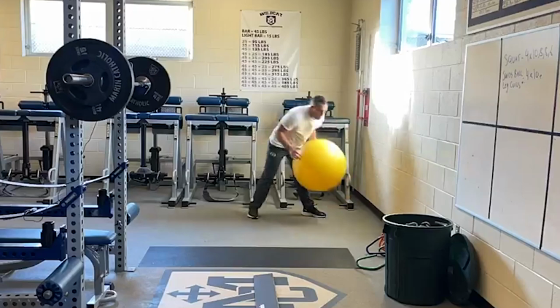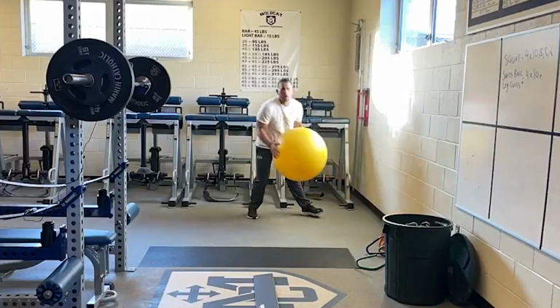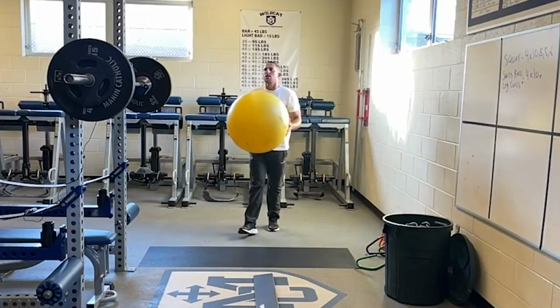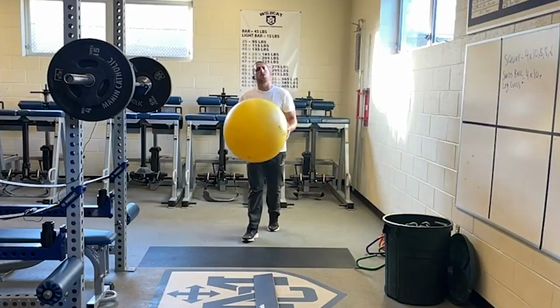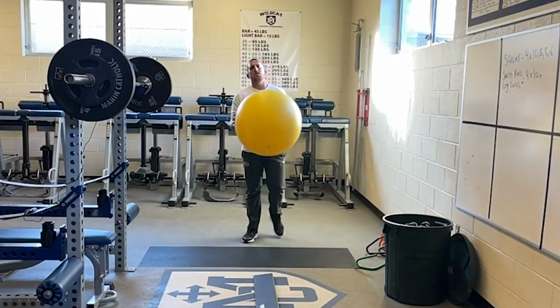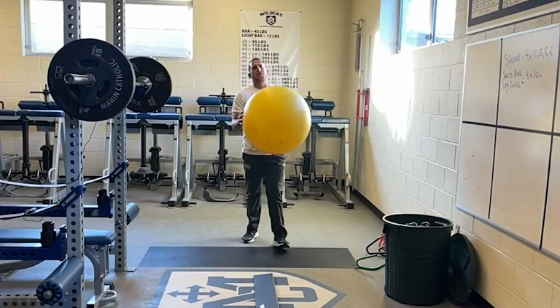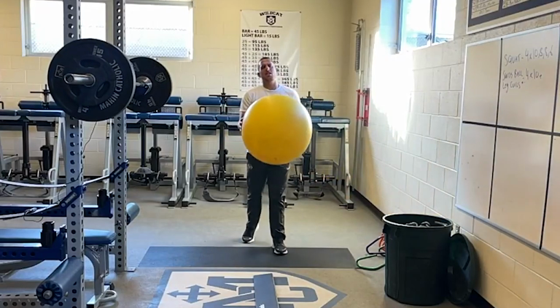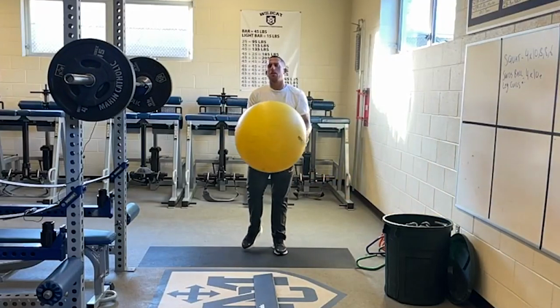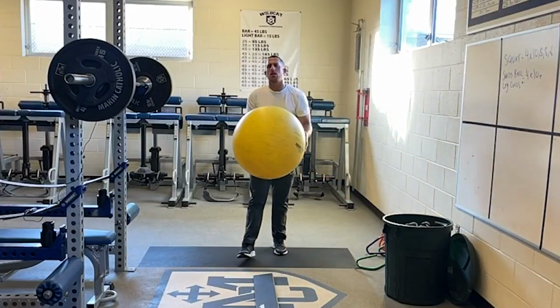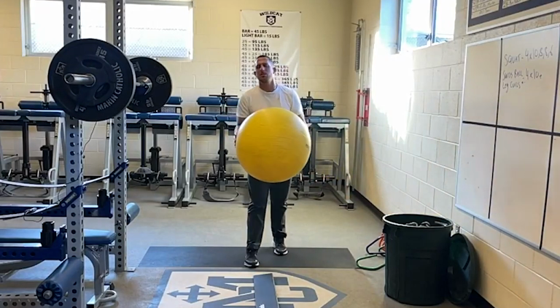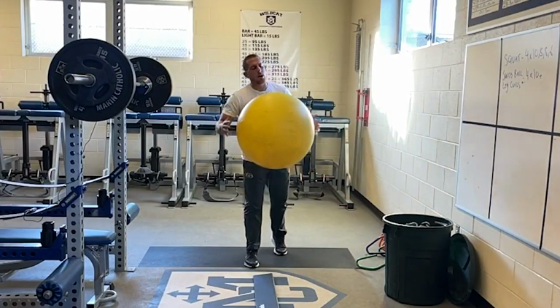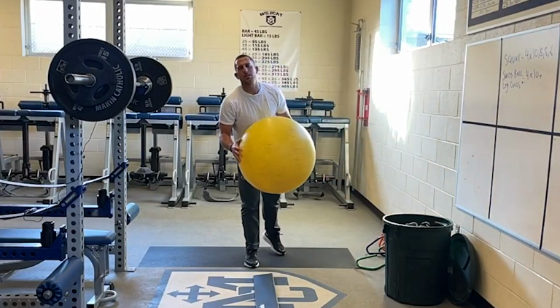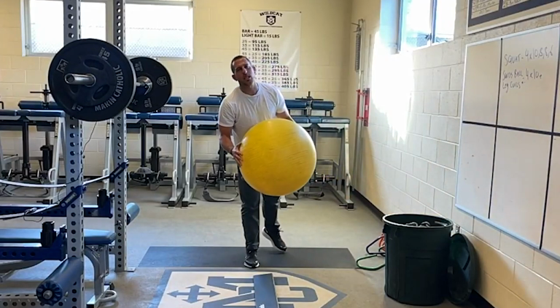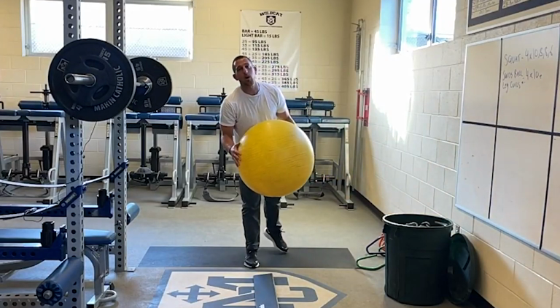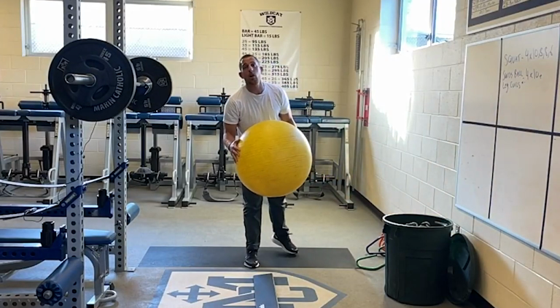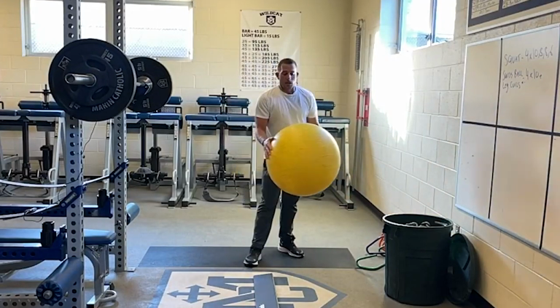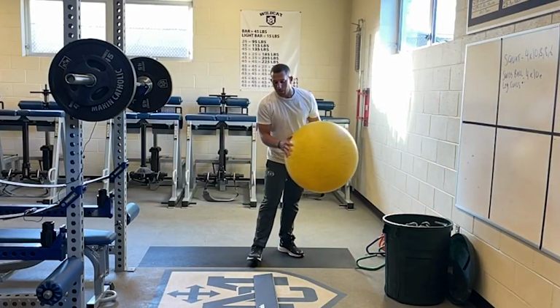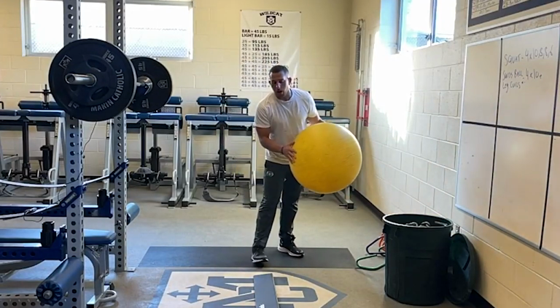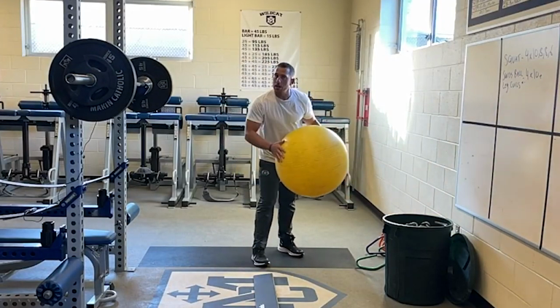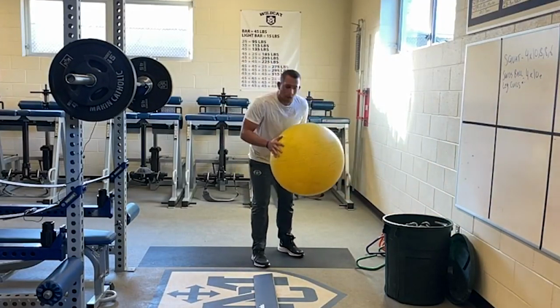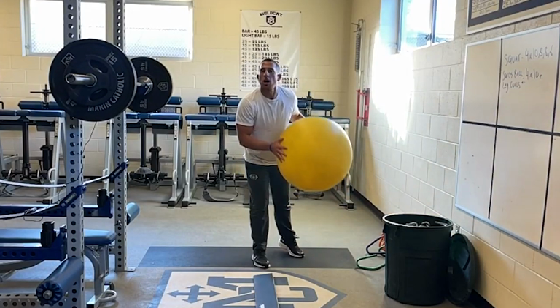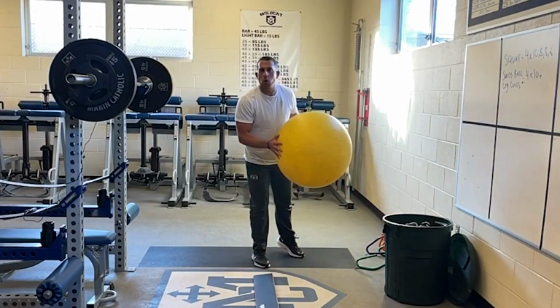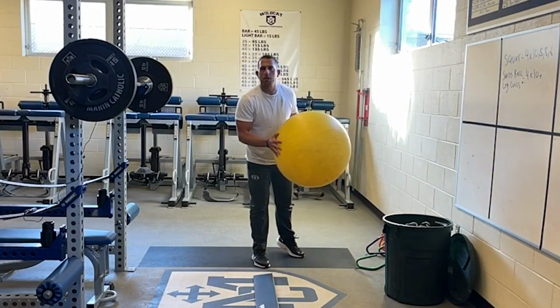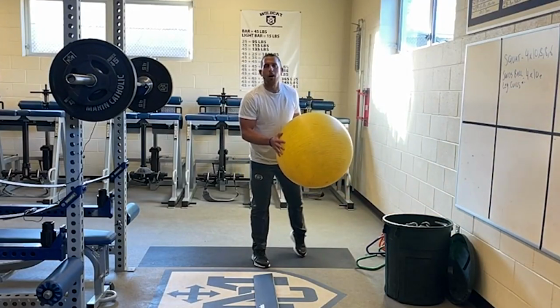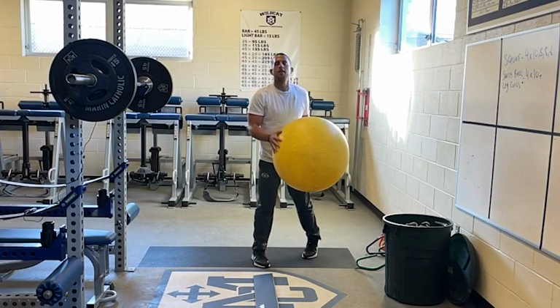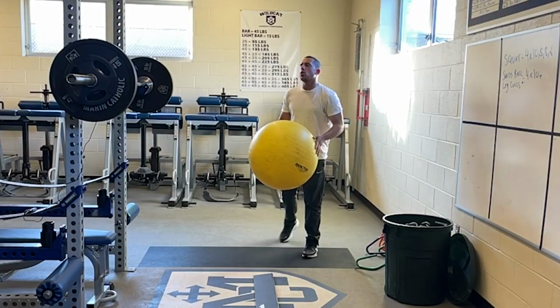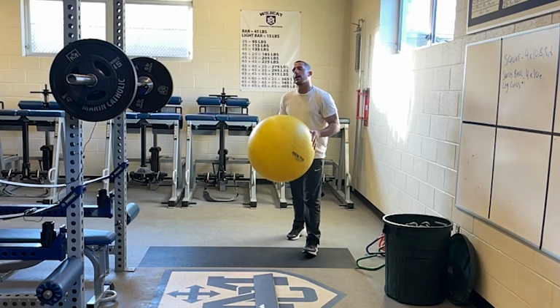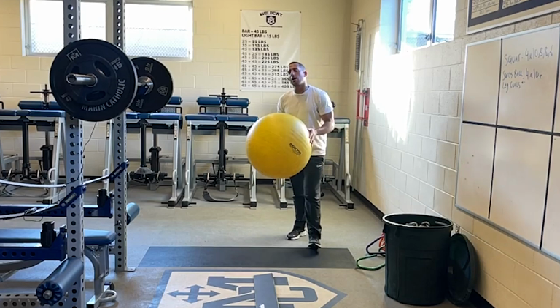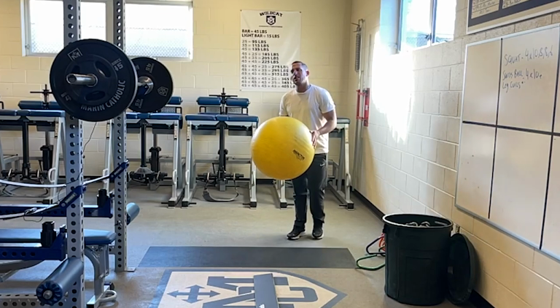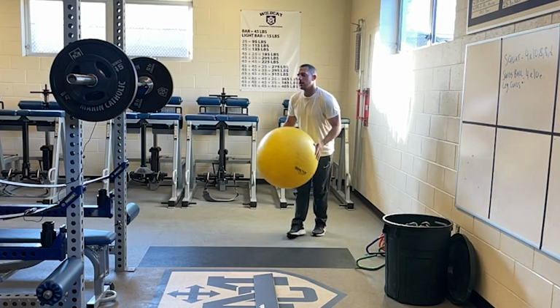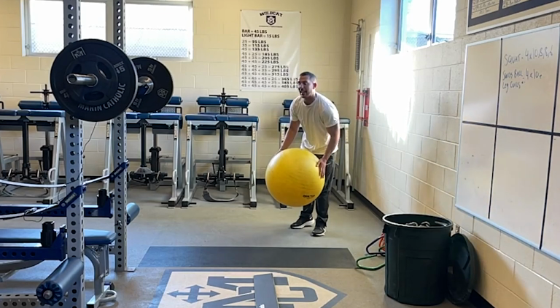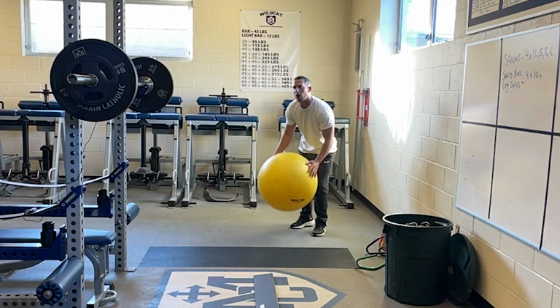Some people call this a physio ball, some people call this an exercise ball, some people call this a swiss ball. Don't get caught up in the lingo.